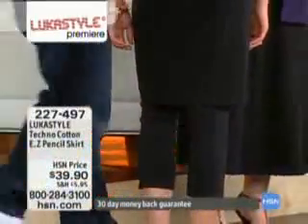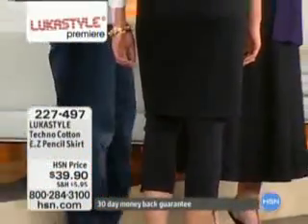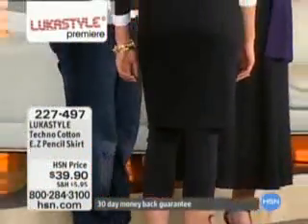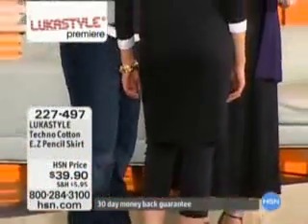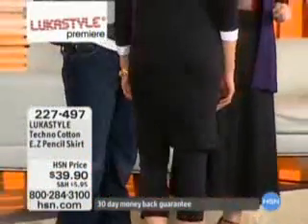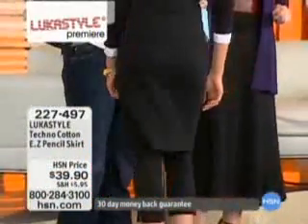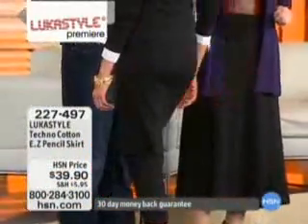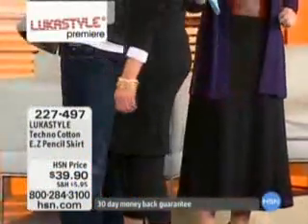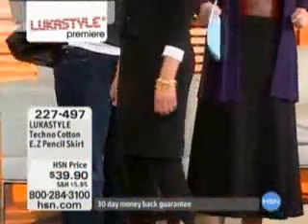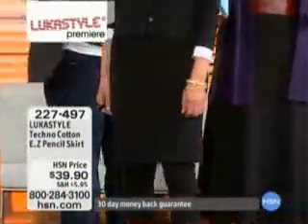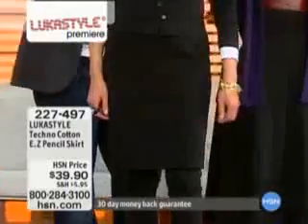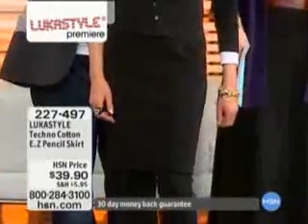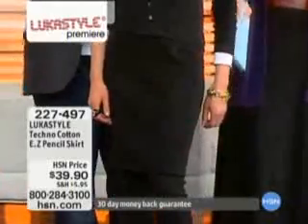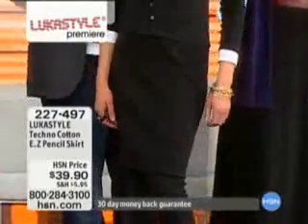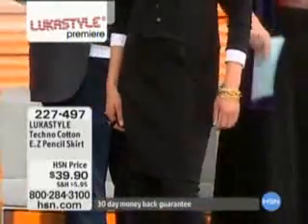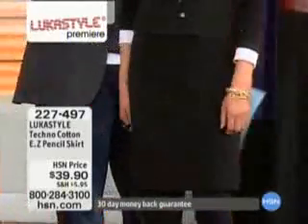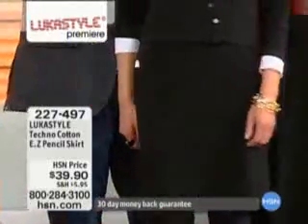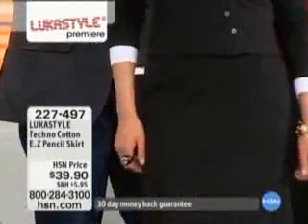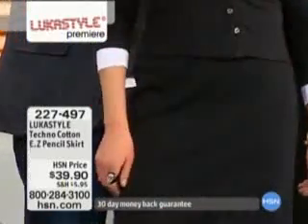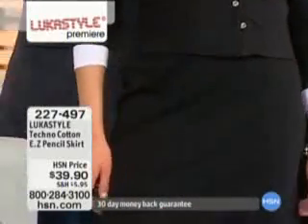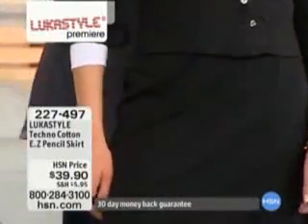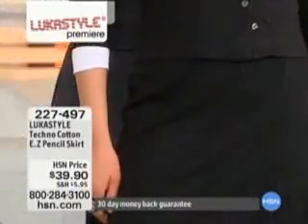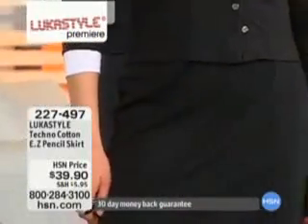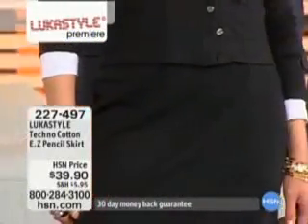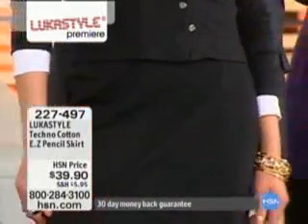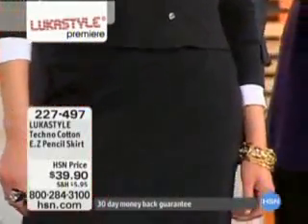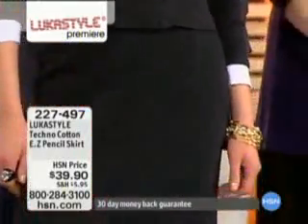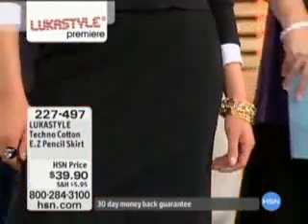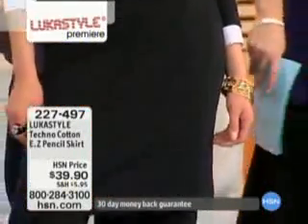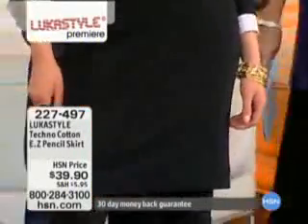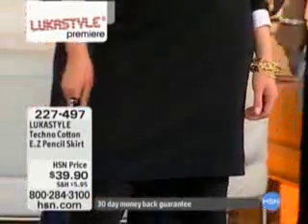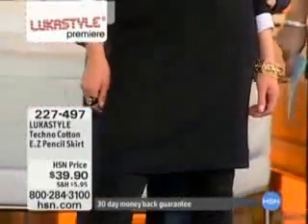That's item 227-497. $39. That's dinner out.